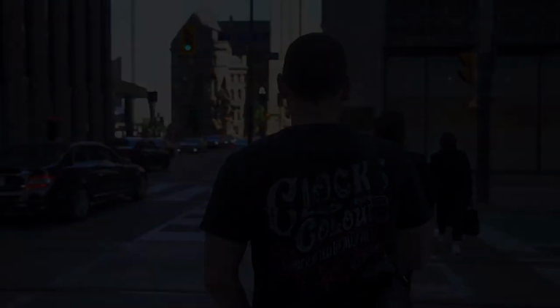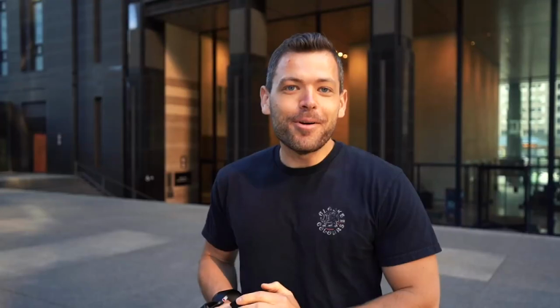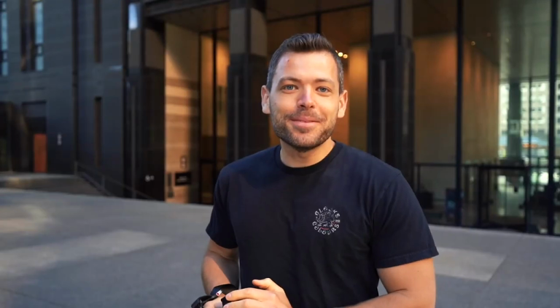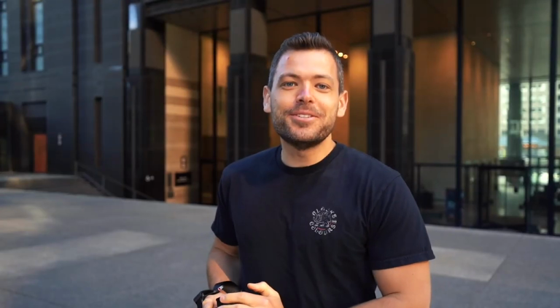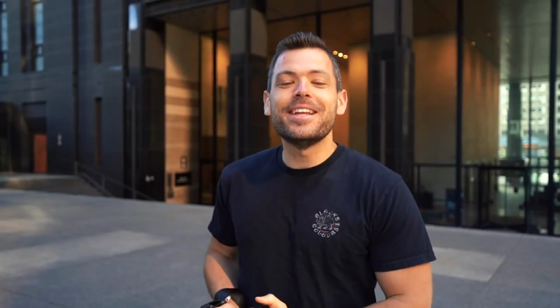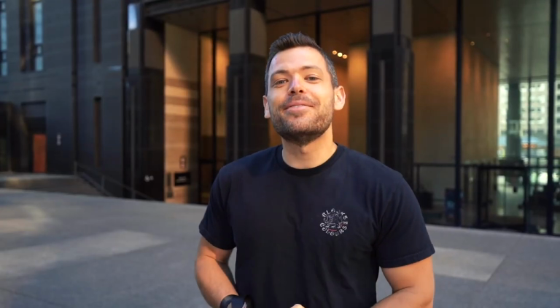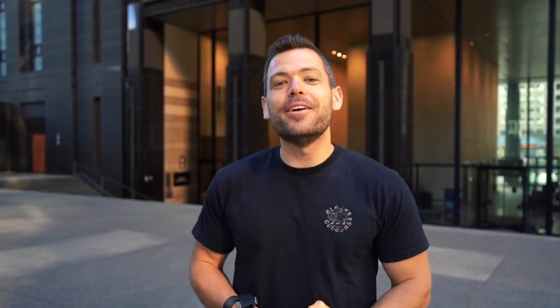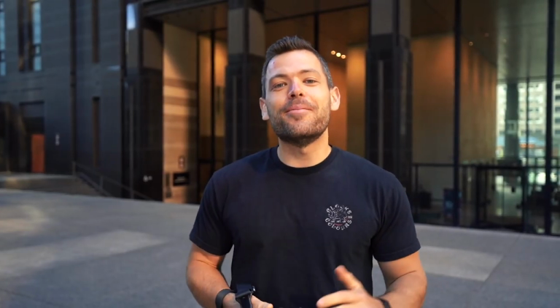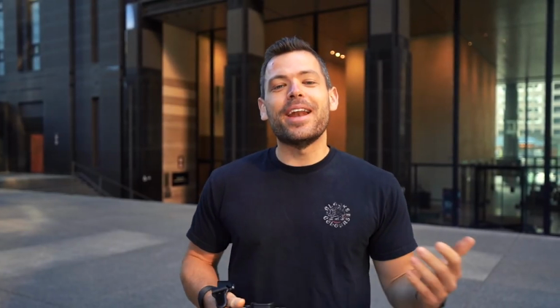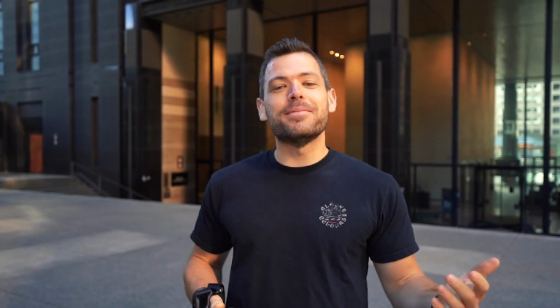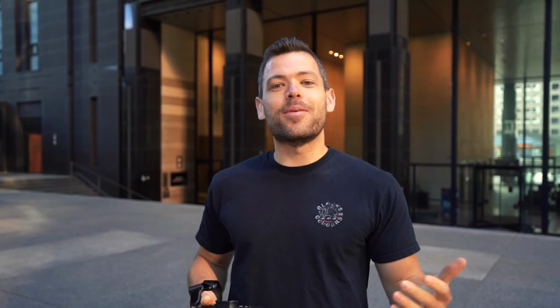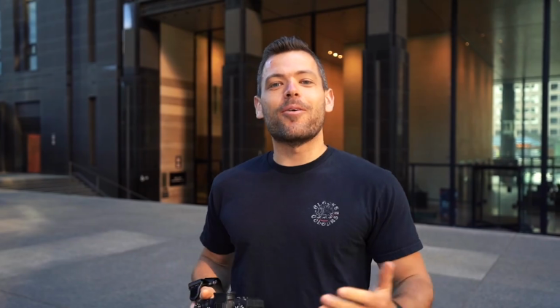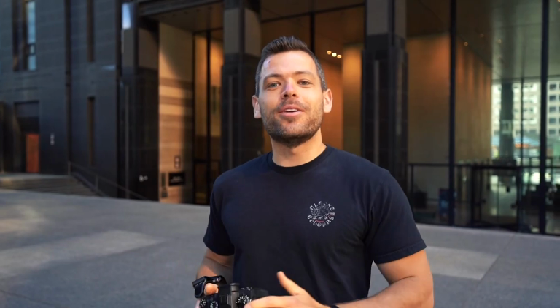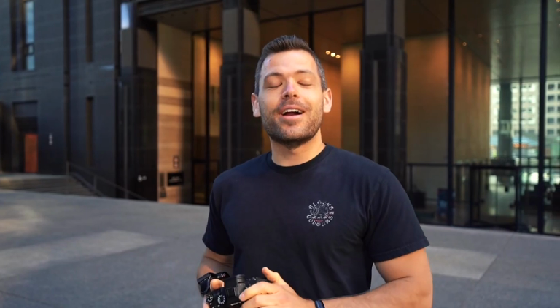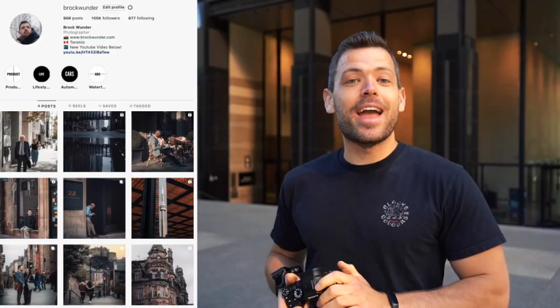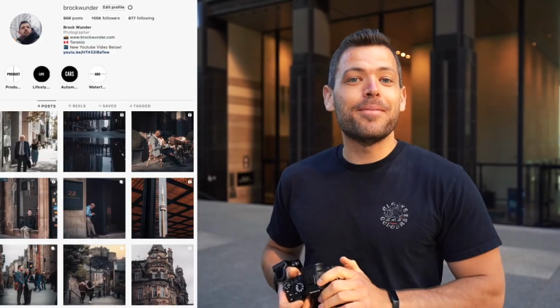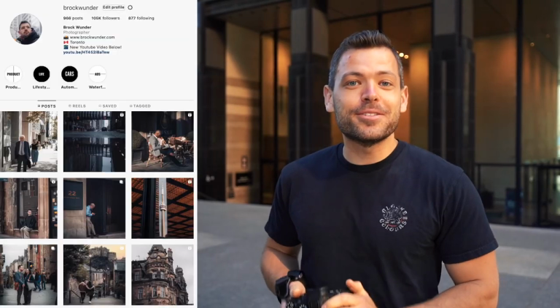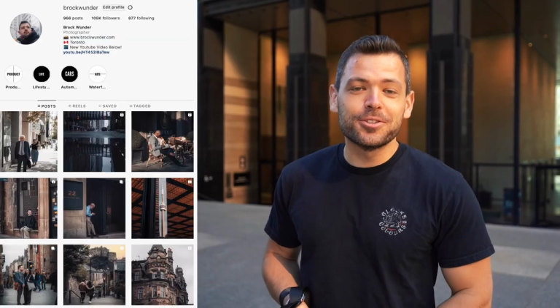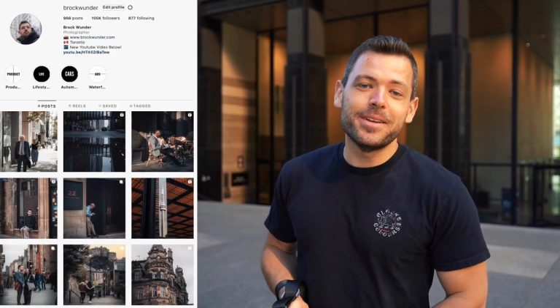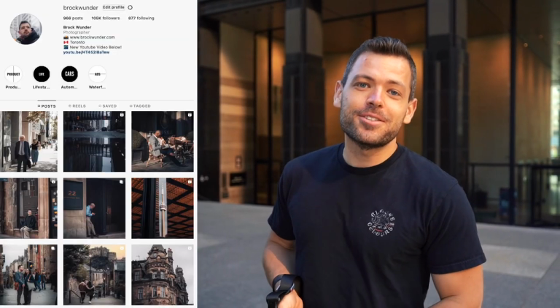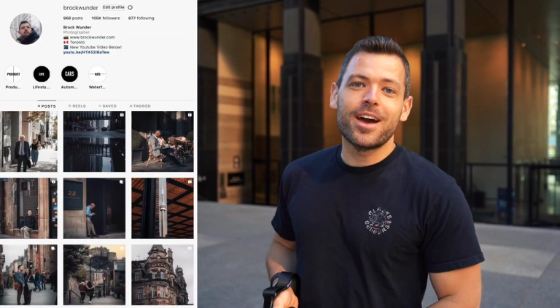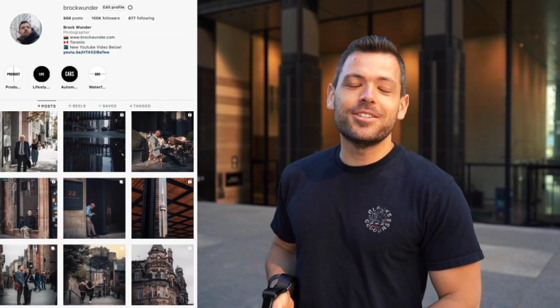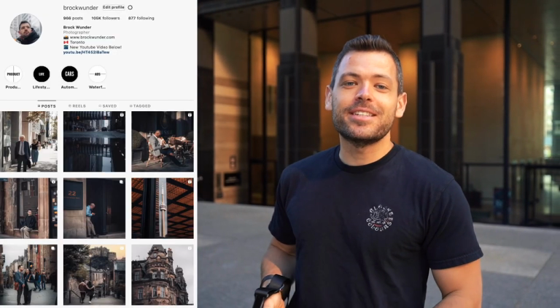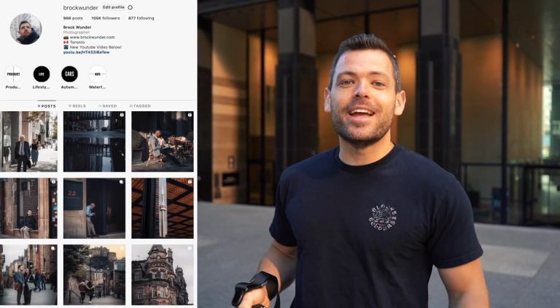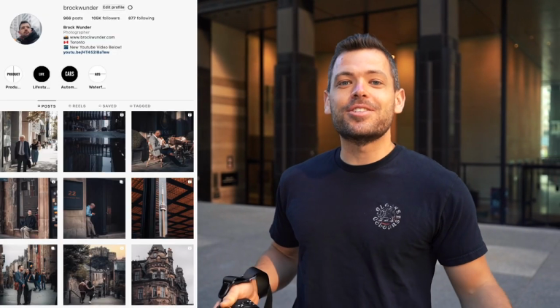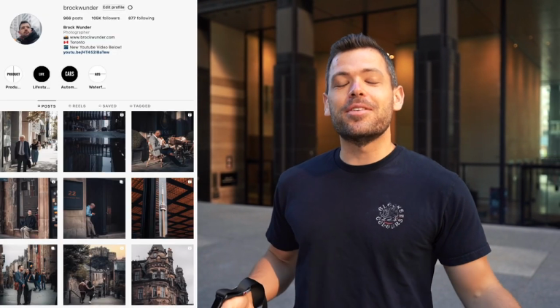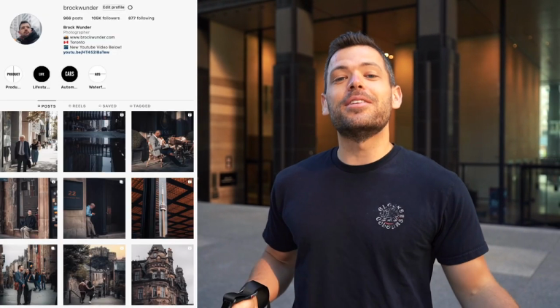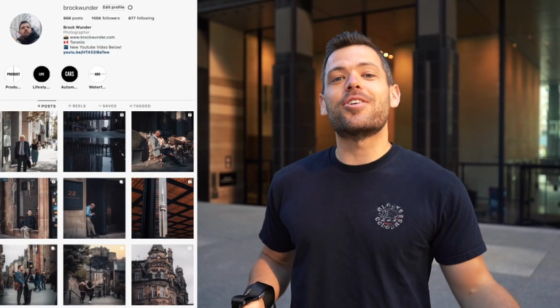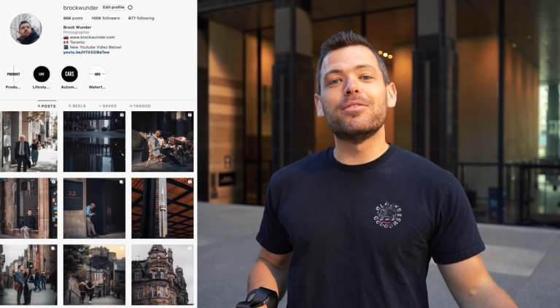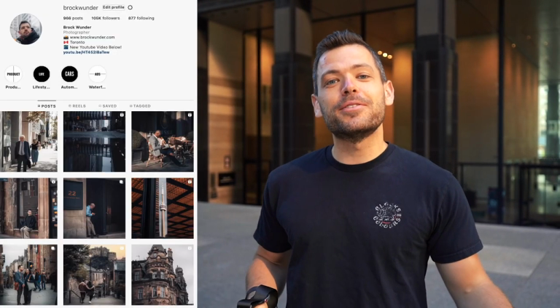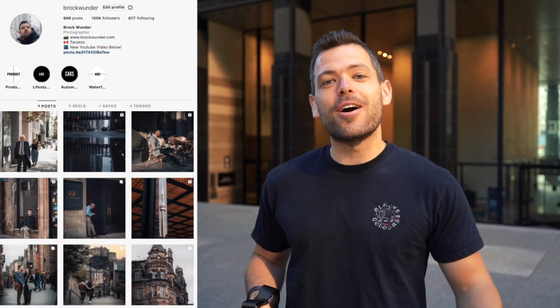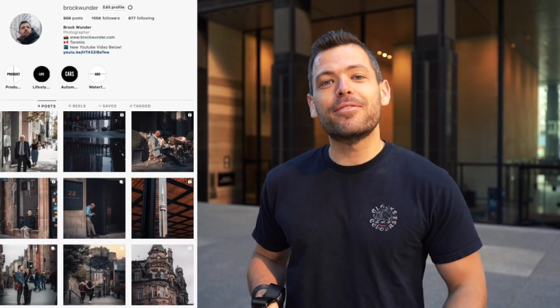Welcome to today's video. My name is Brock Wunder. I am a social media strategist and street and travel photographer.